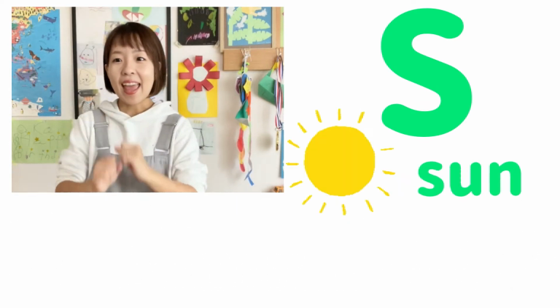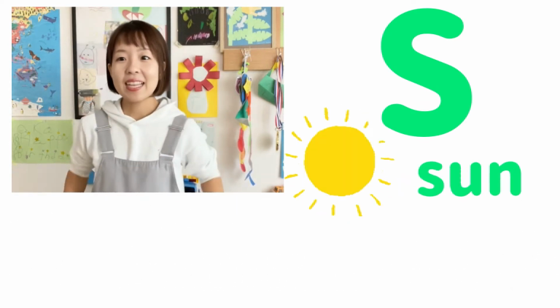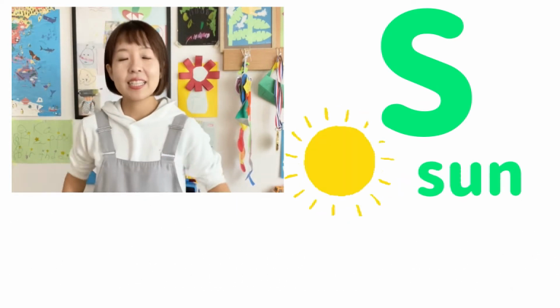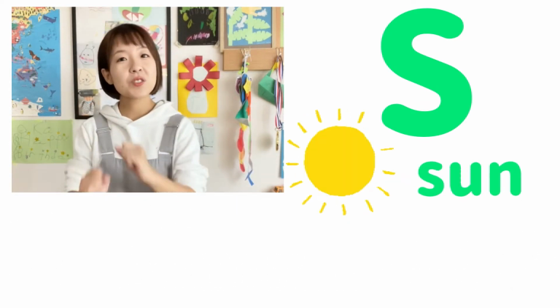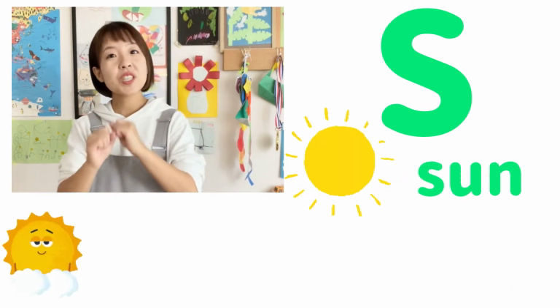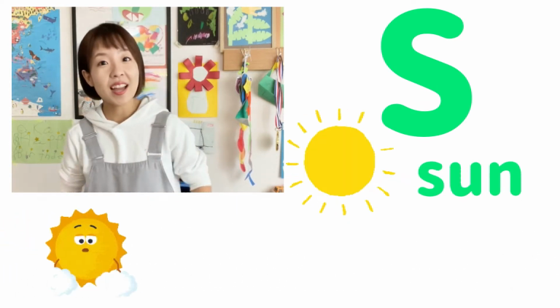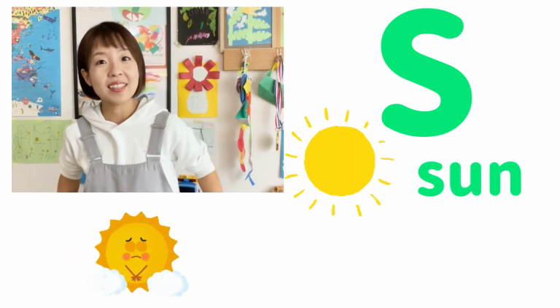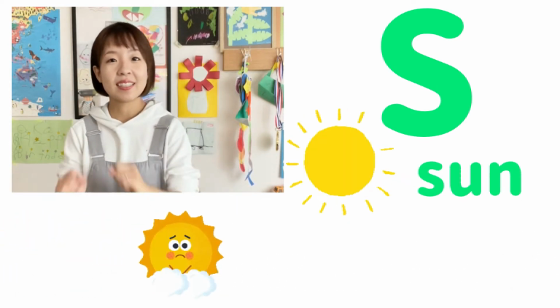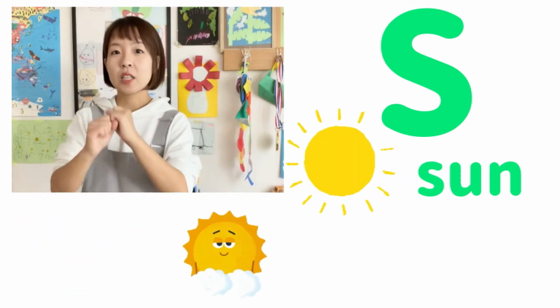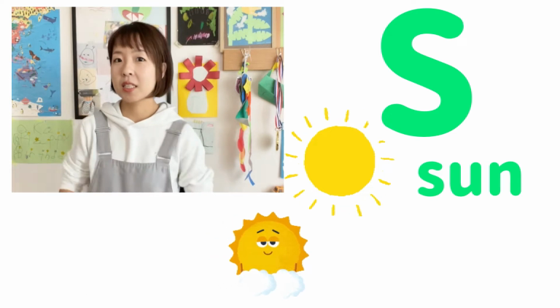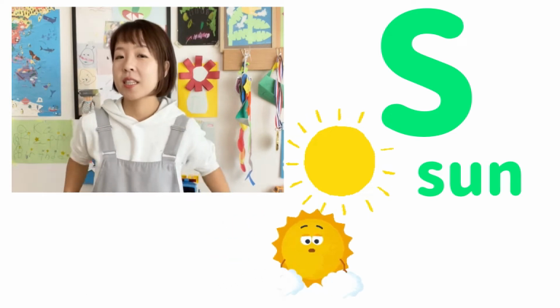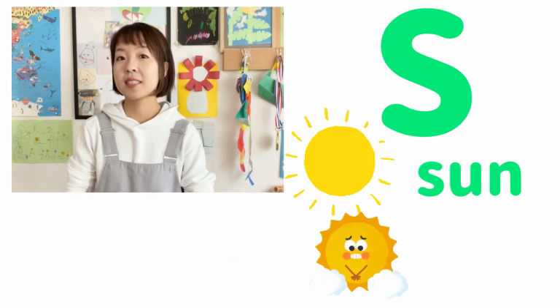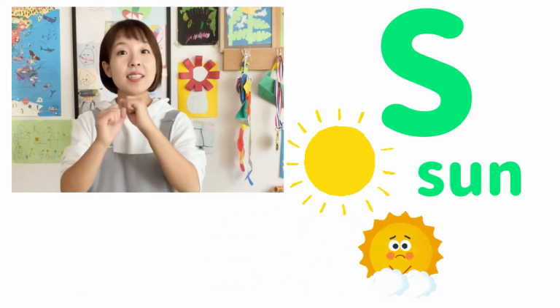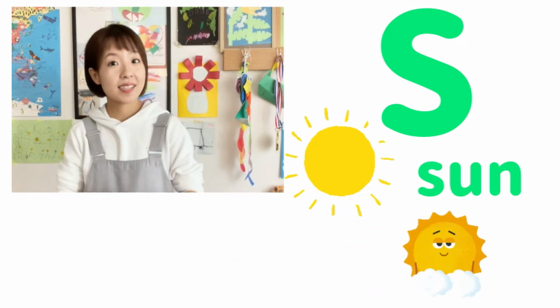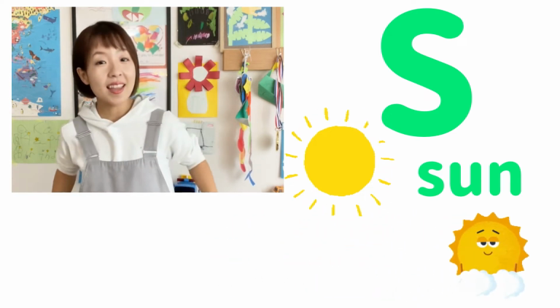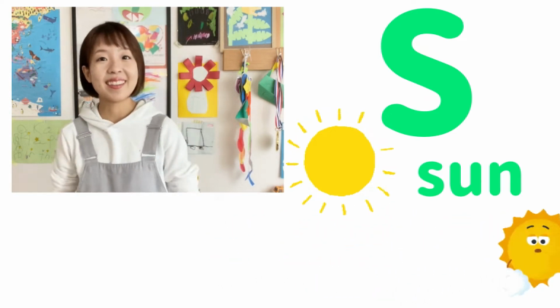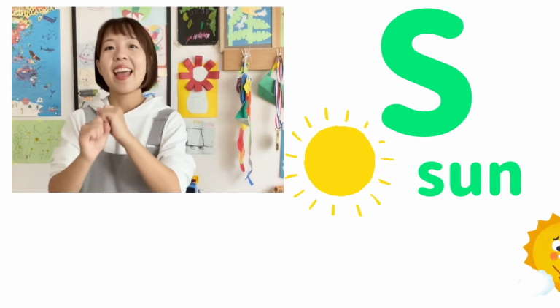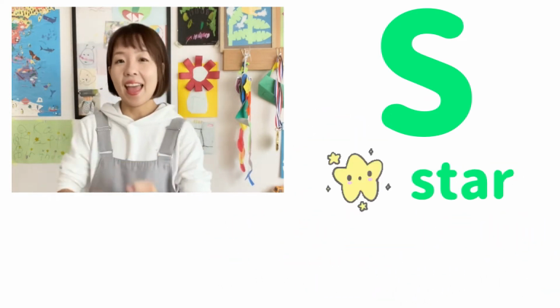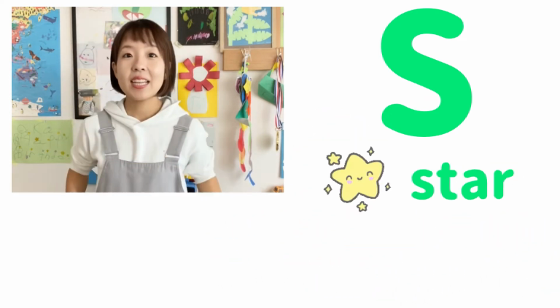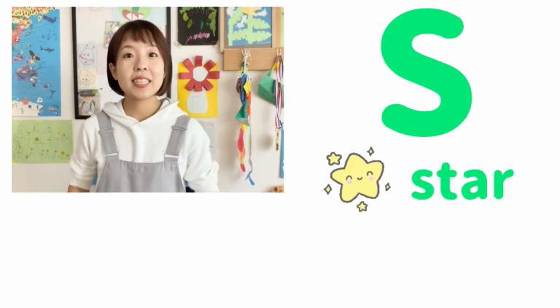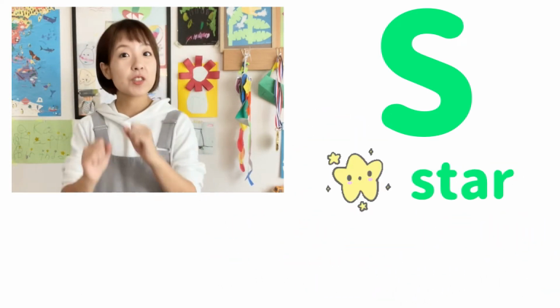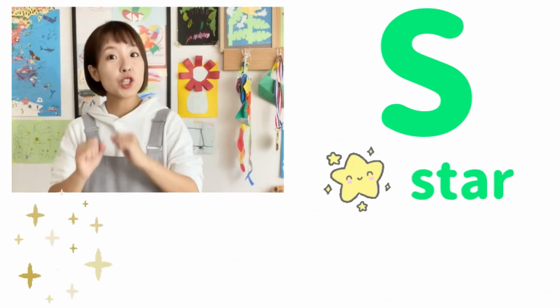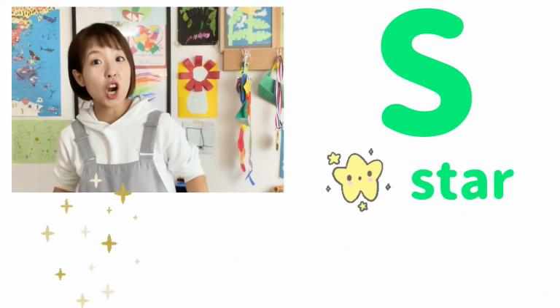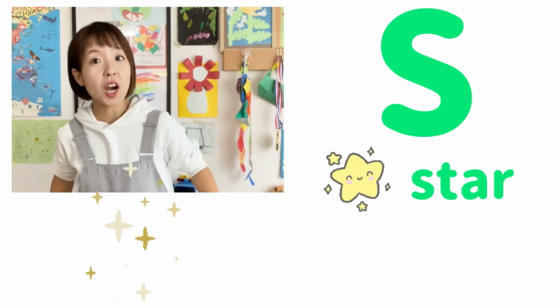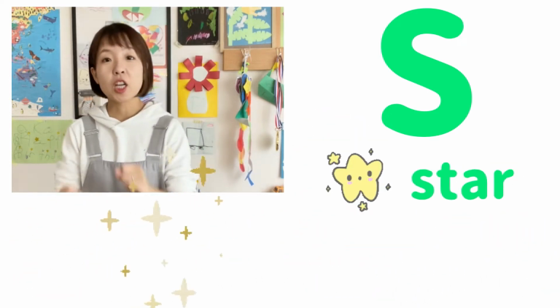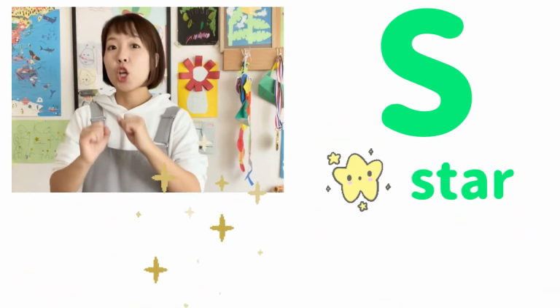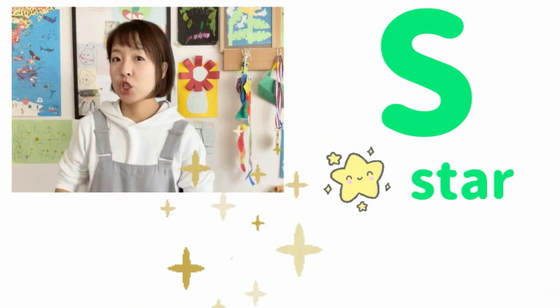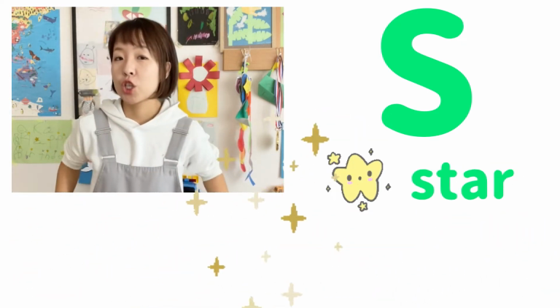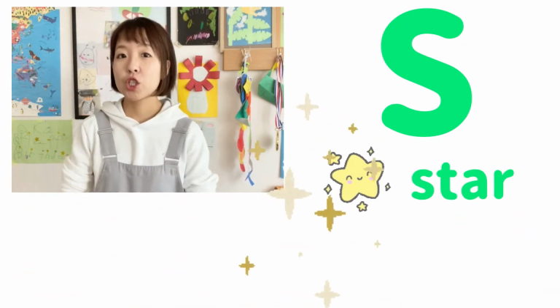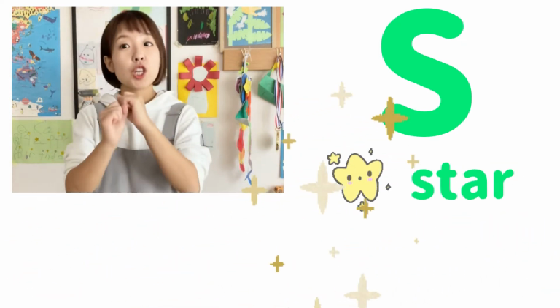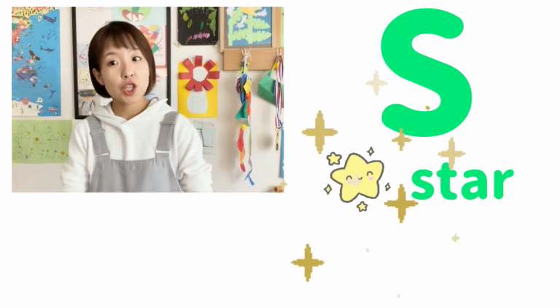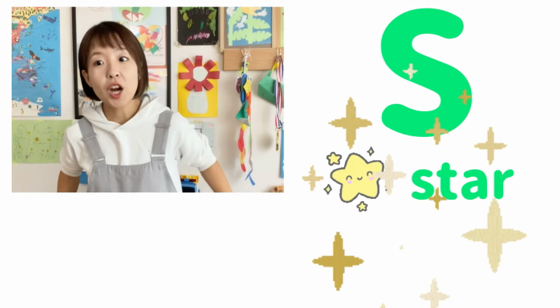S is for sun — S, S, sun. S is for star — S, S, S, star.